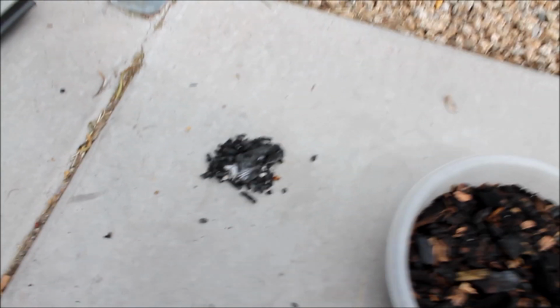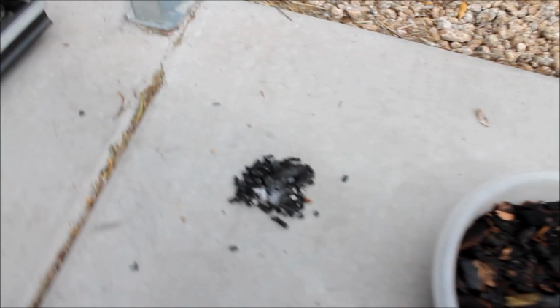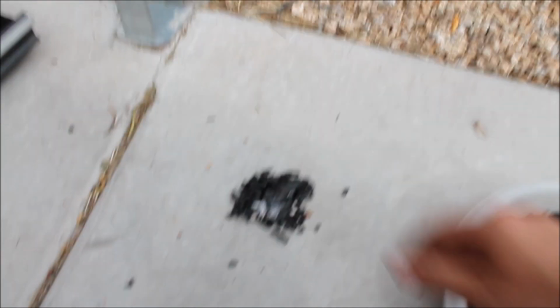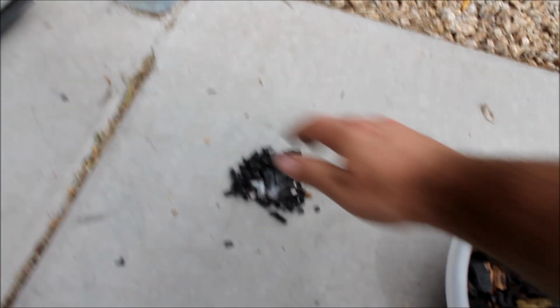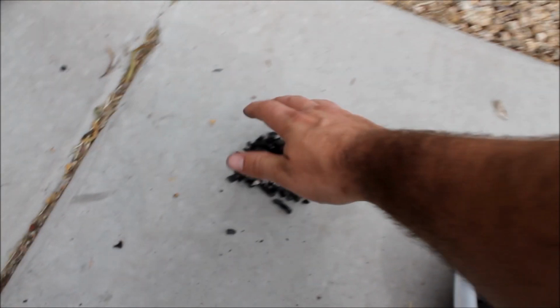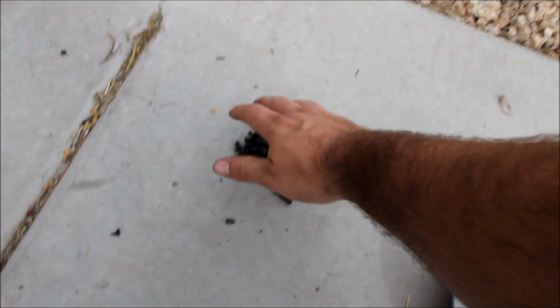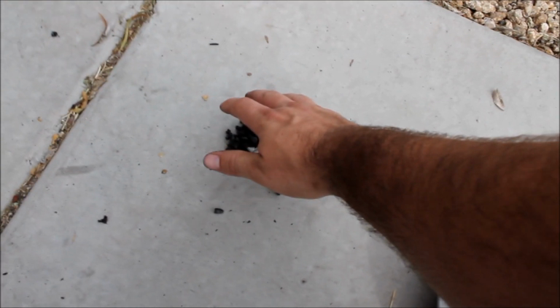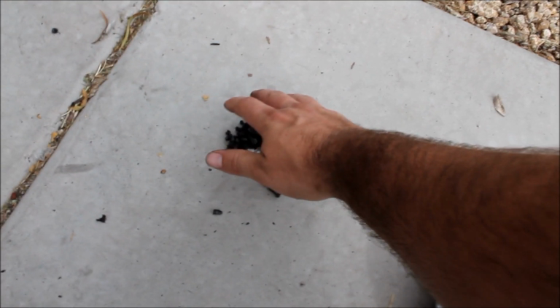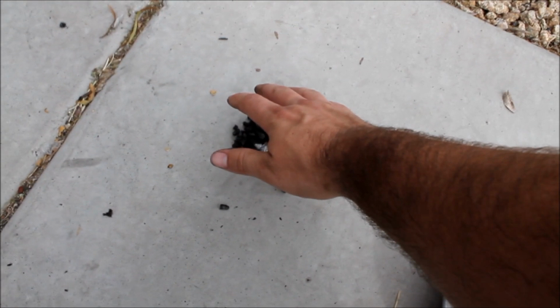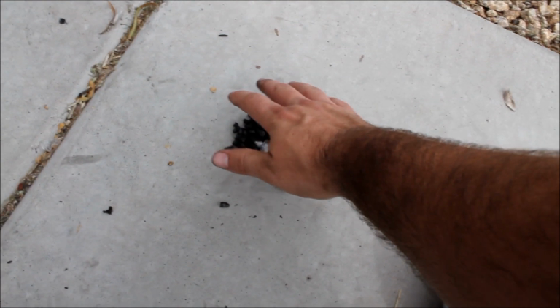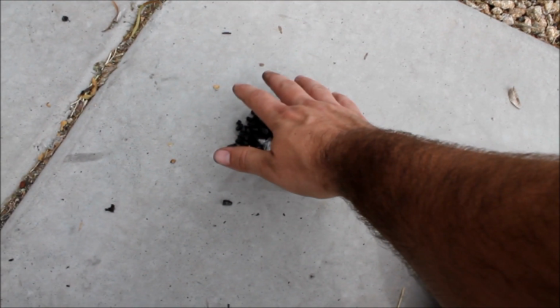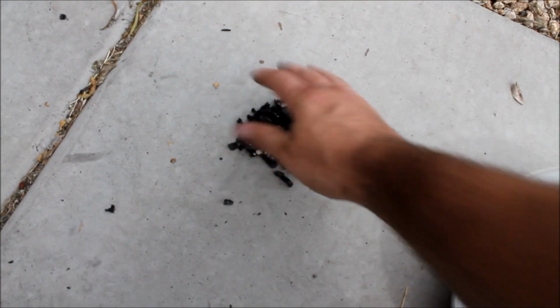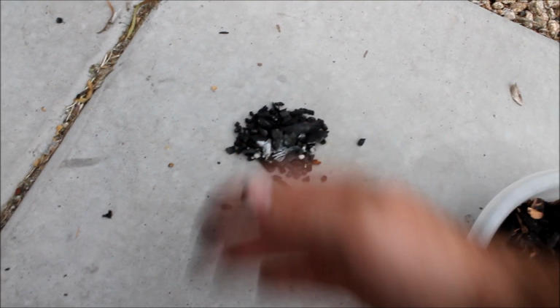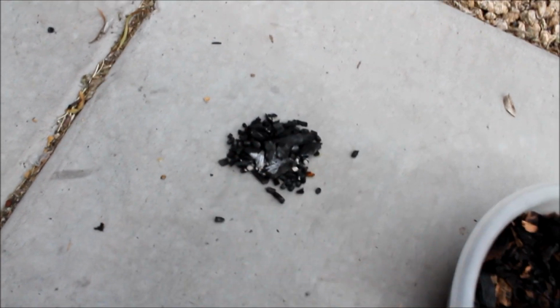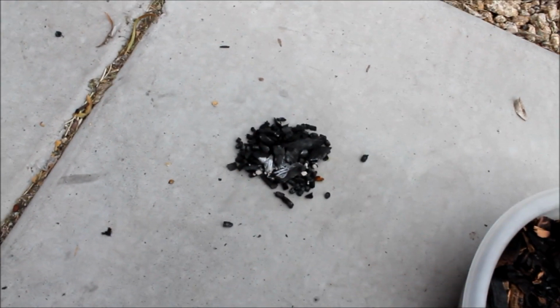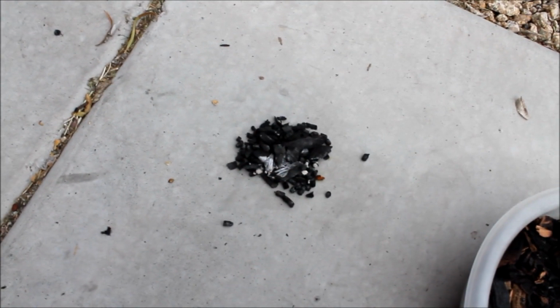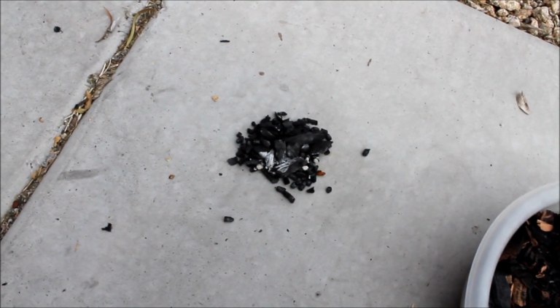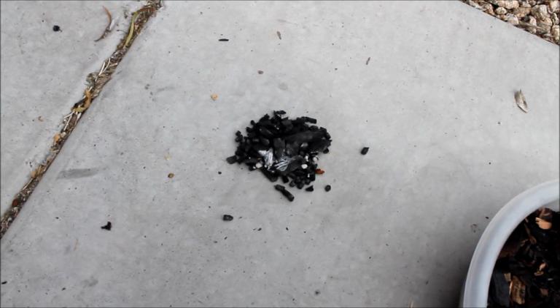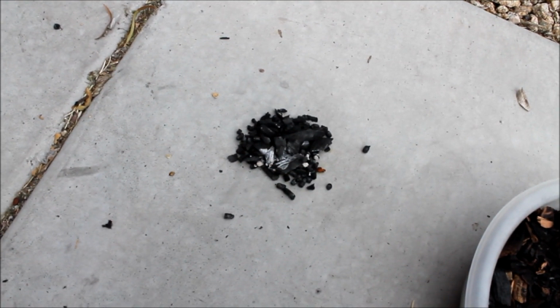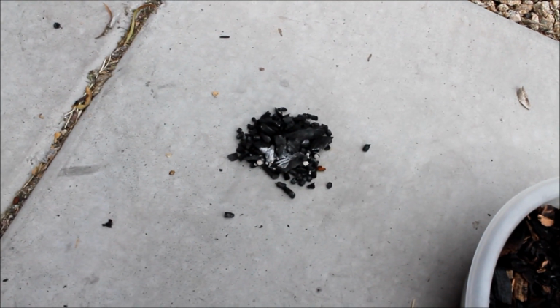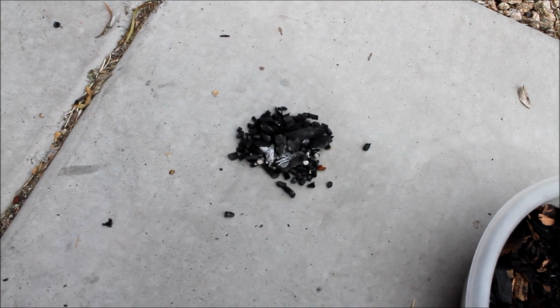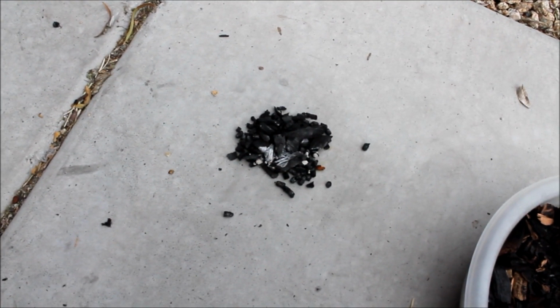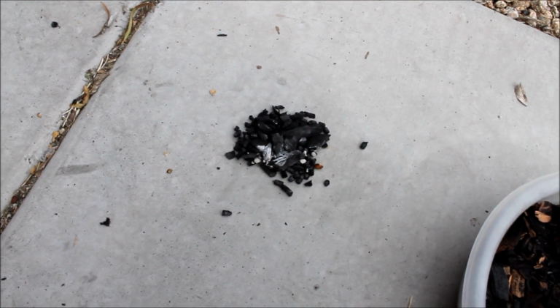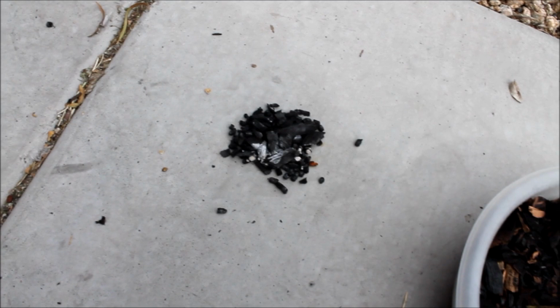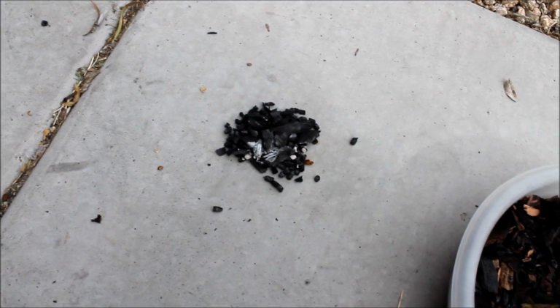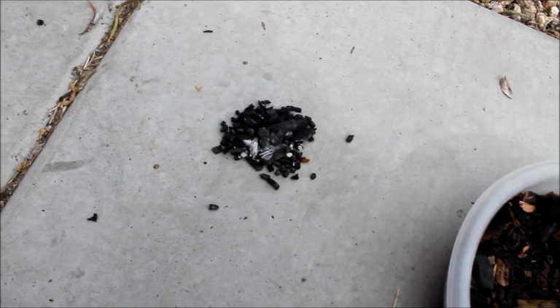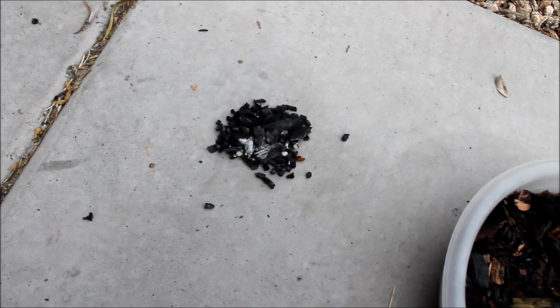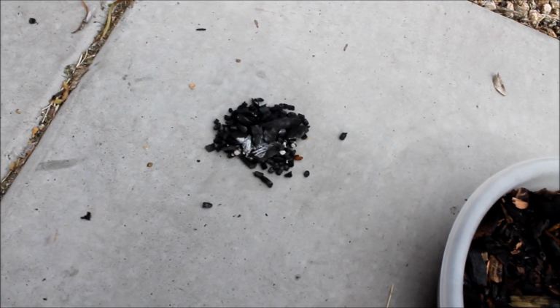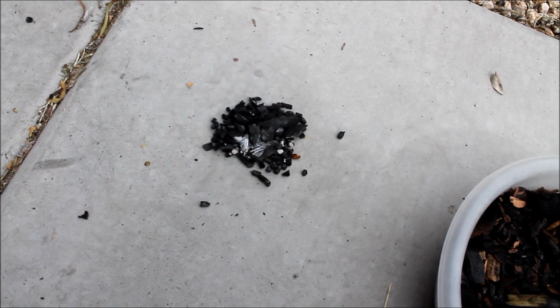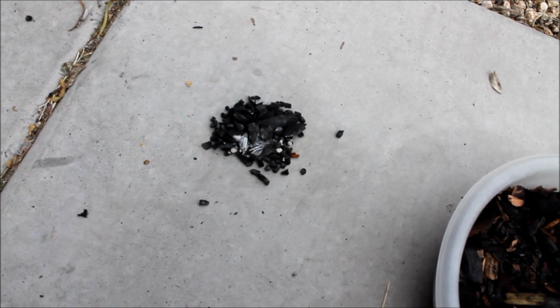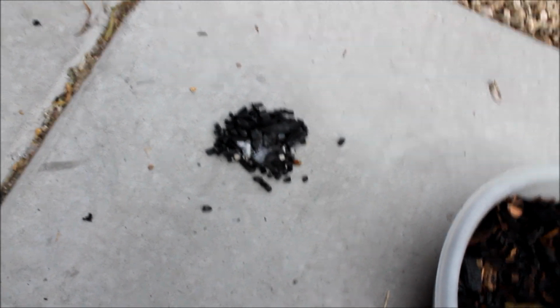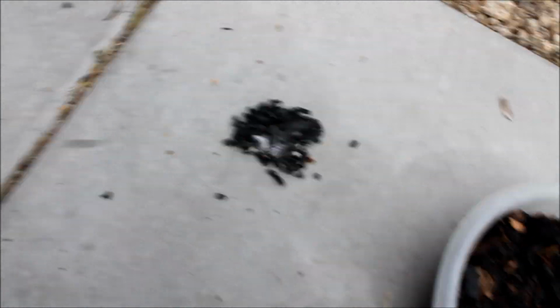I have some of the charcoal lit right there. It's putting out some heat.